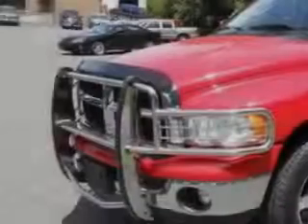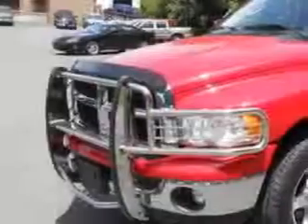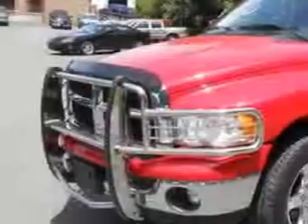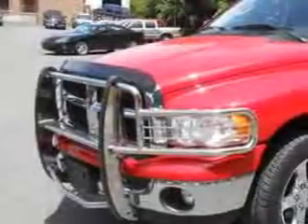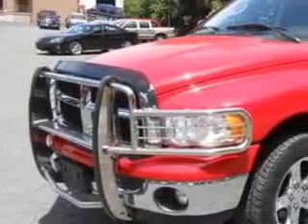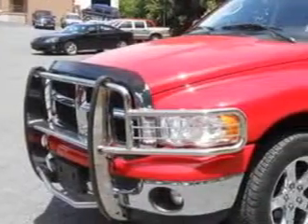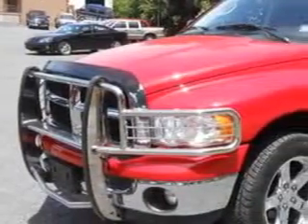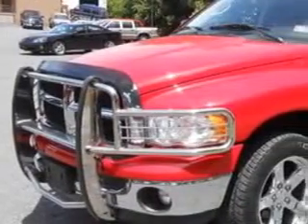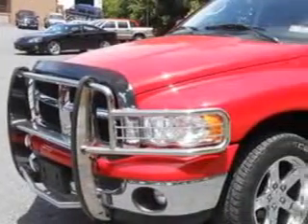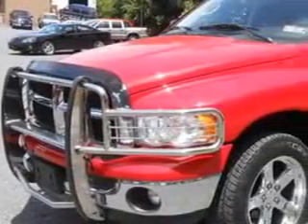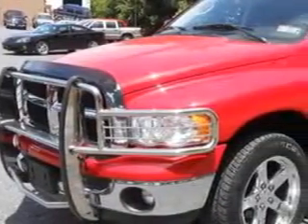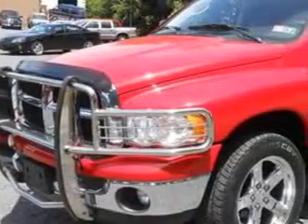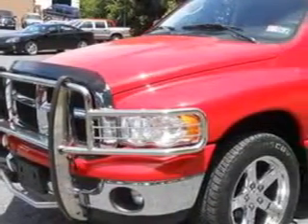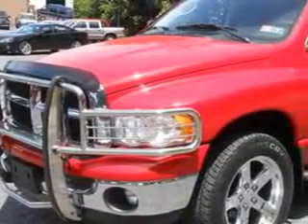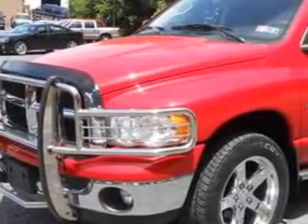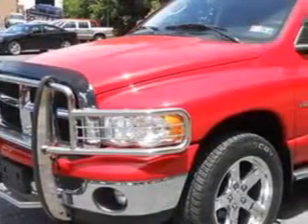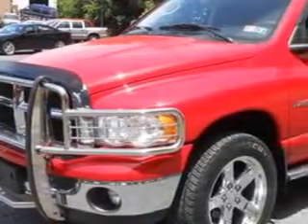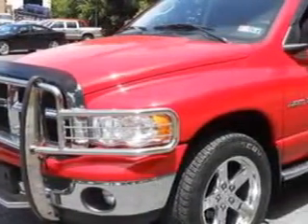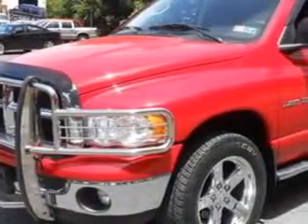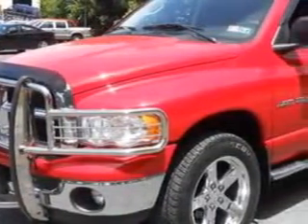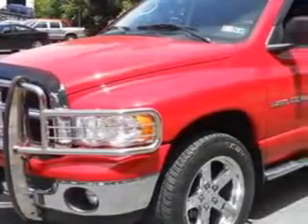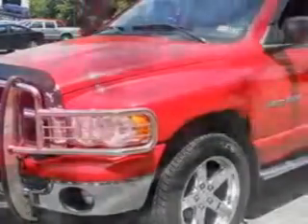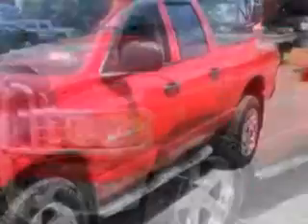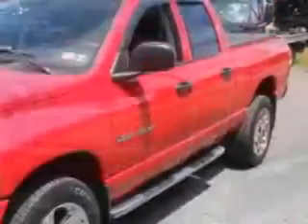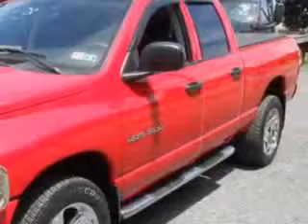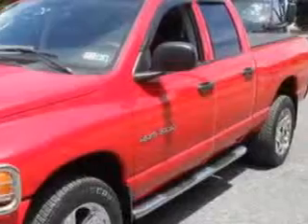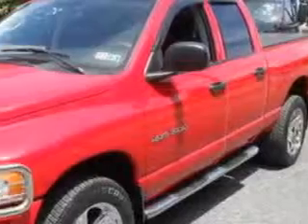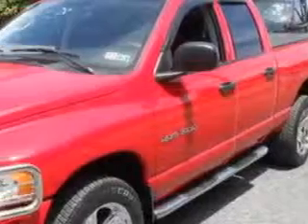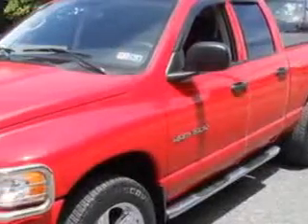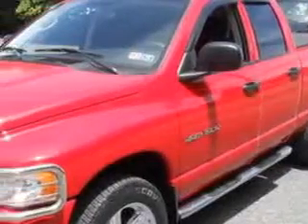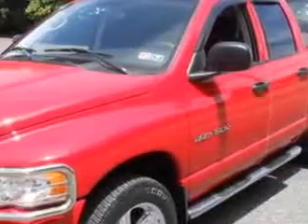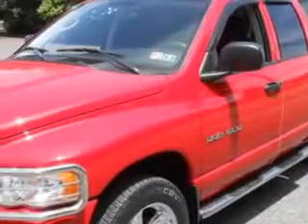Mike Watcher's Used Cars knows you want more in a car. You expect the best from your vehicle.